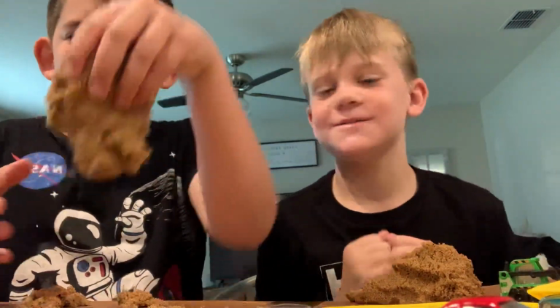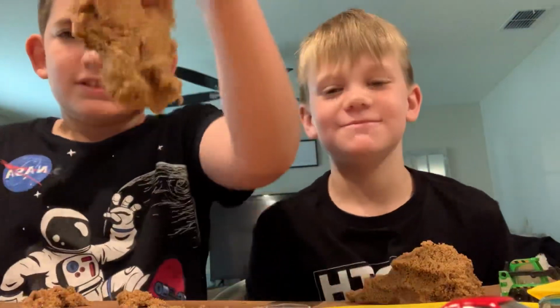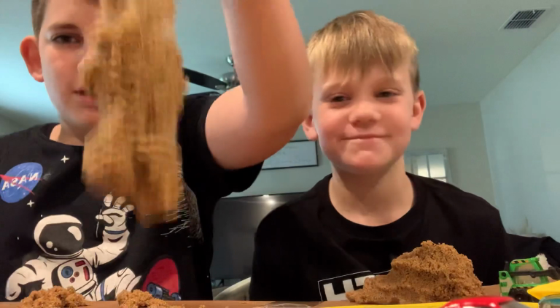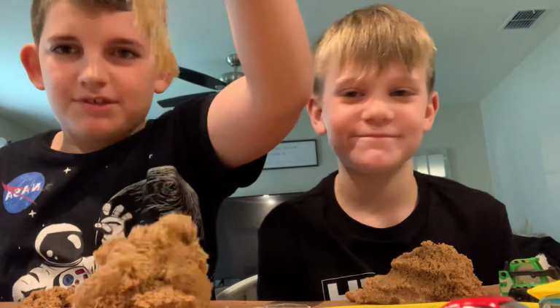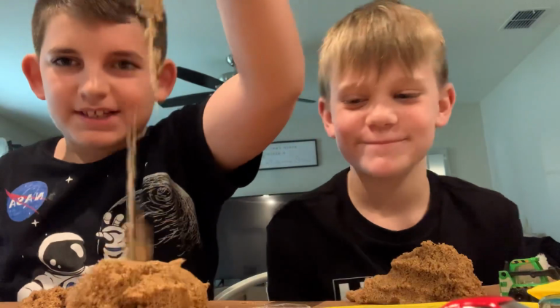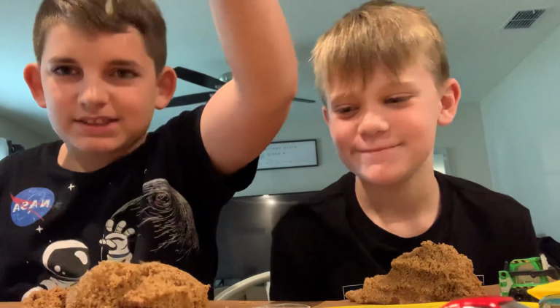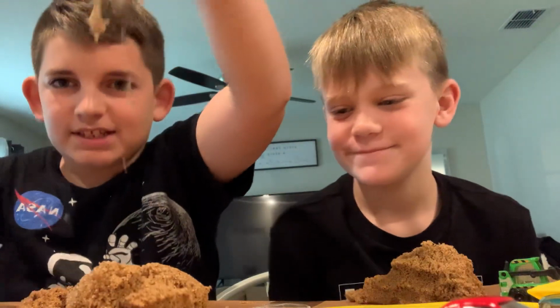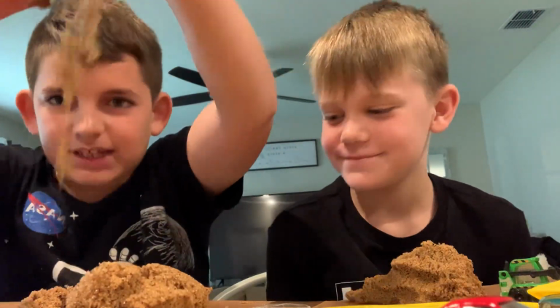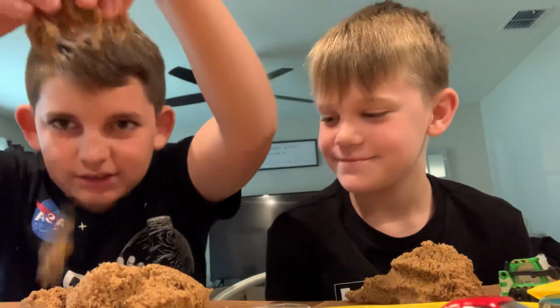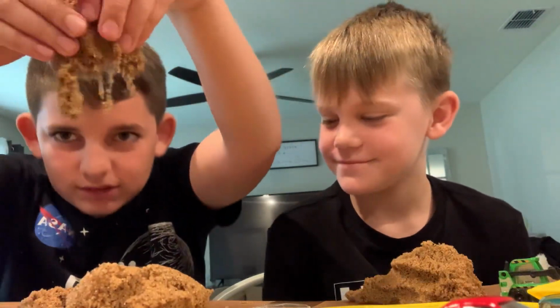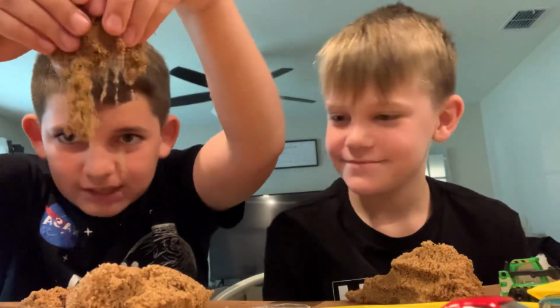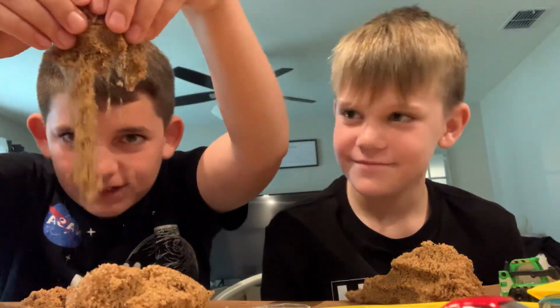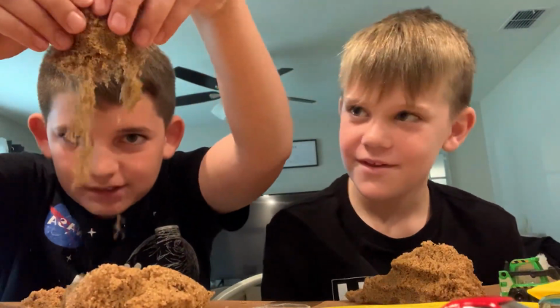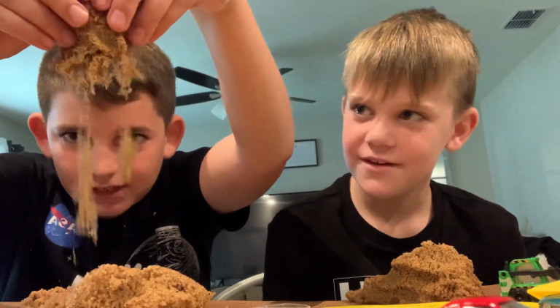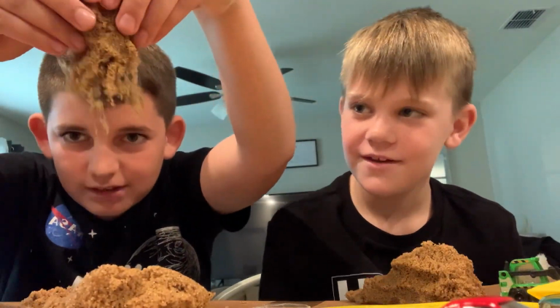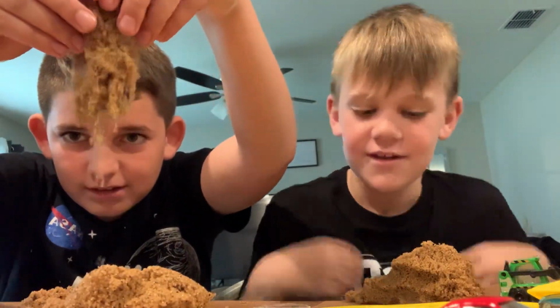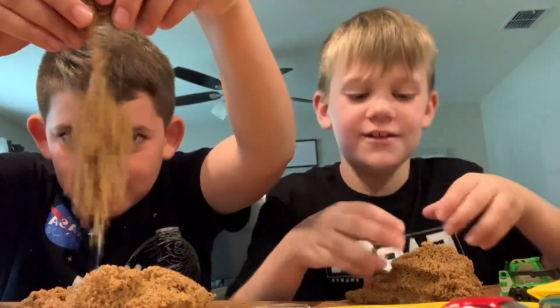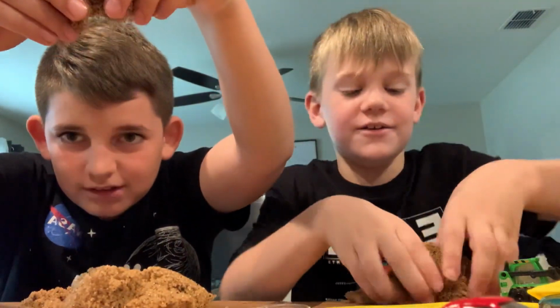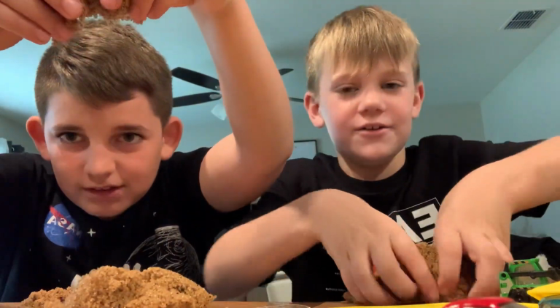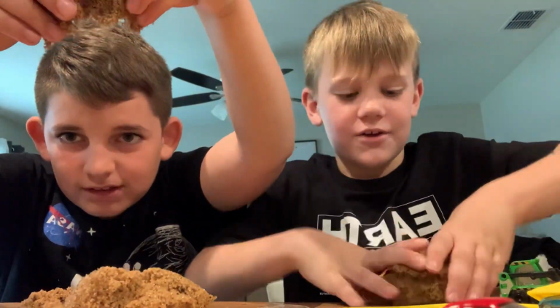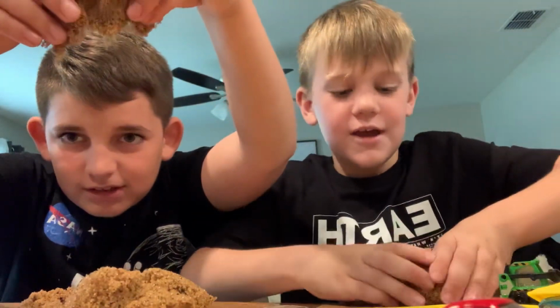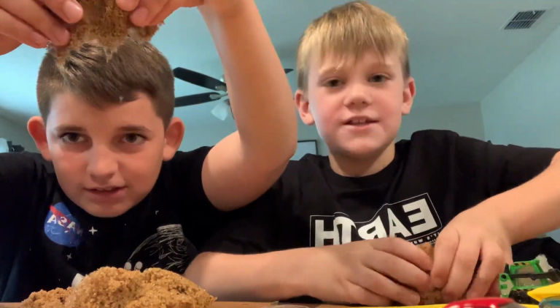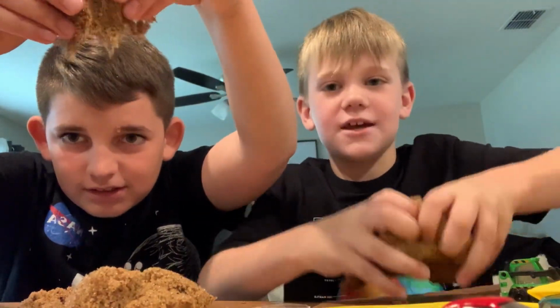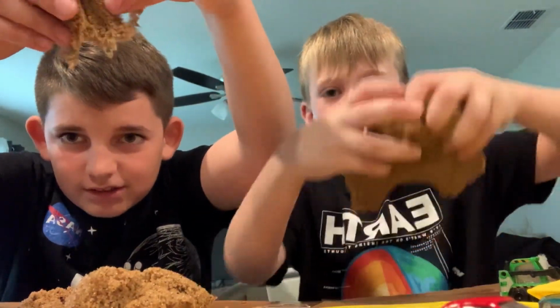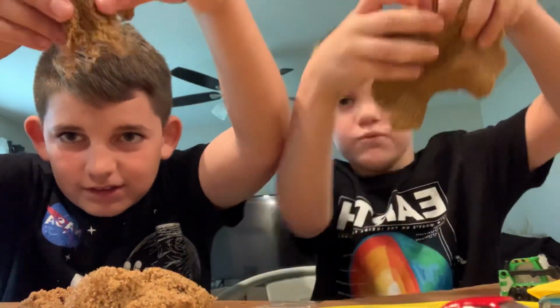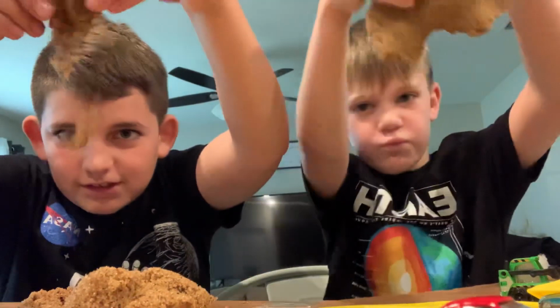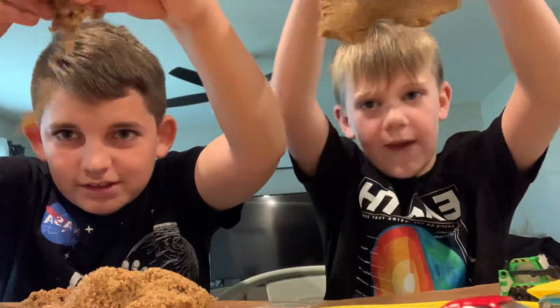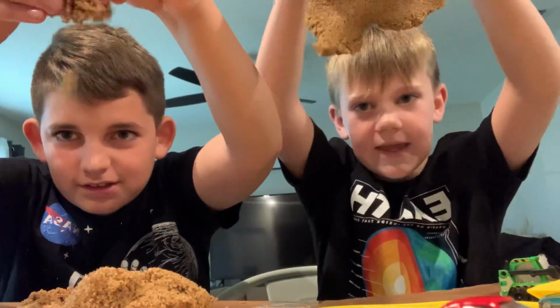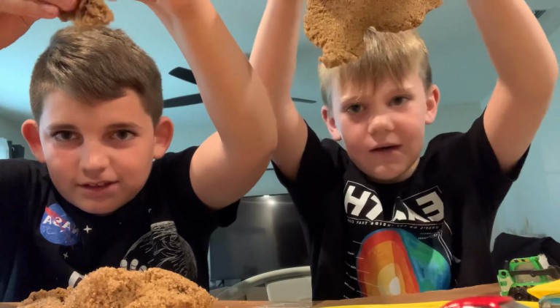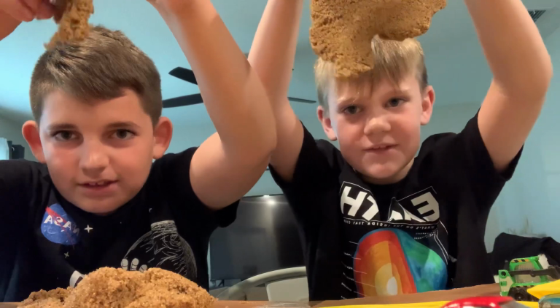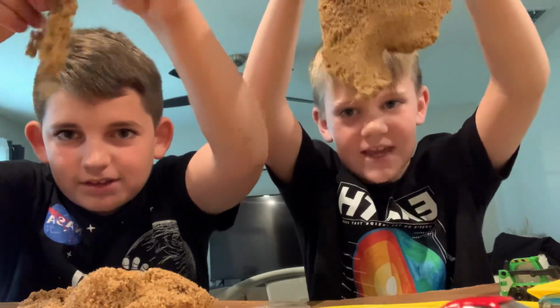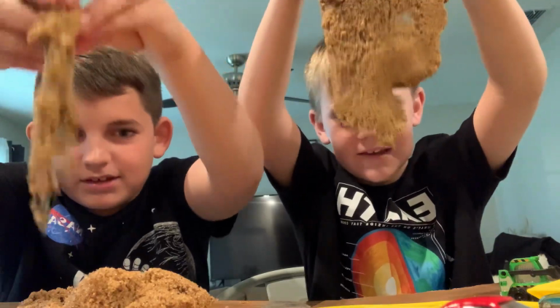This is so satisfying. It's like a rain of sand.